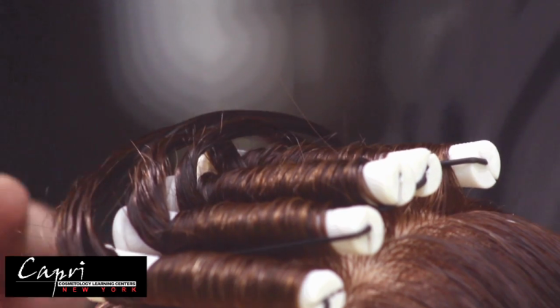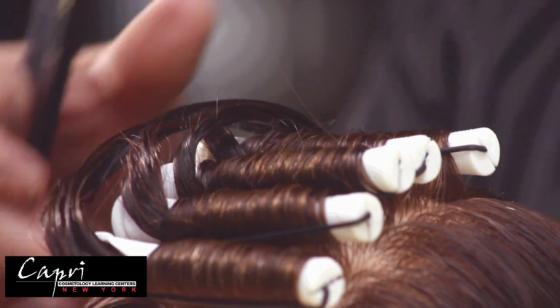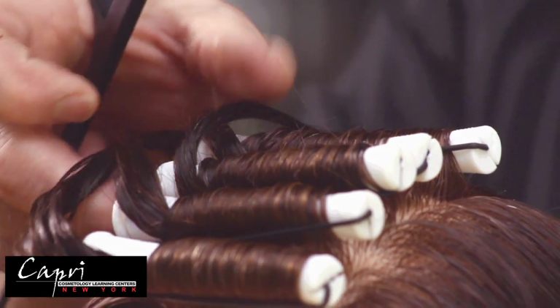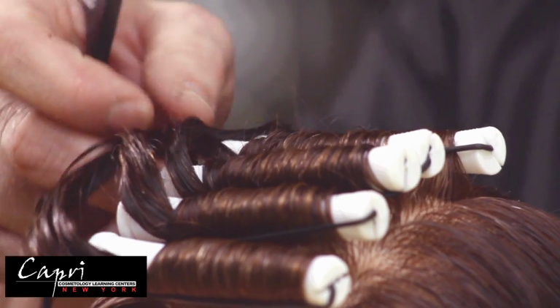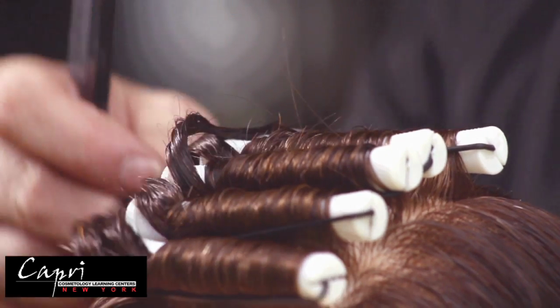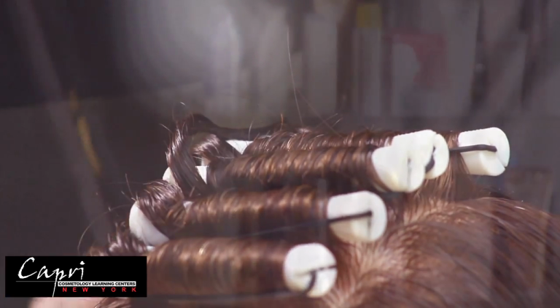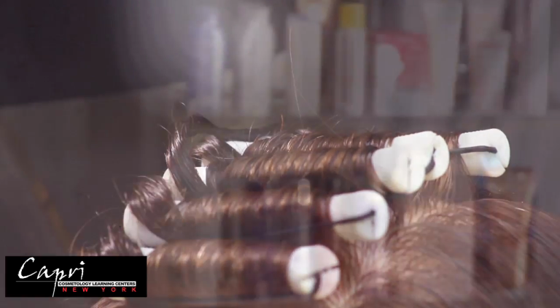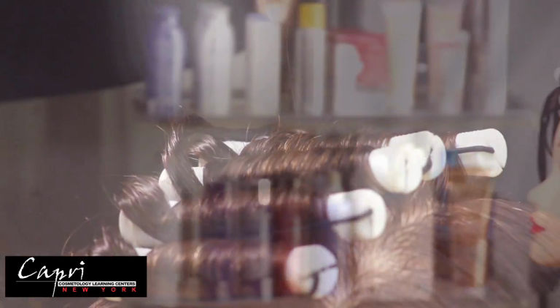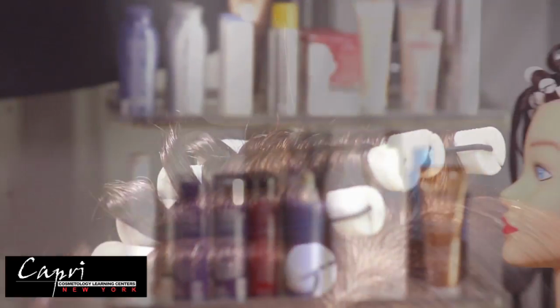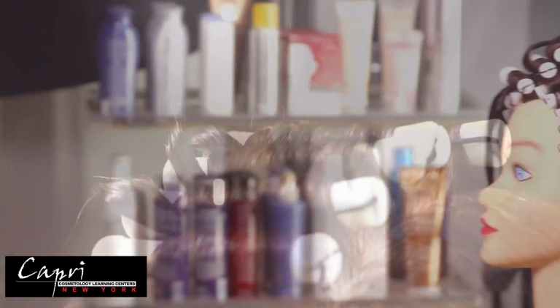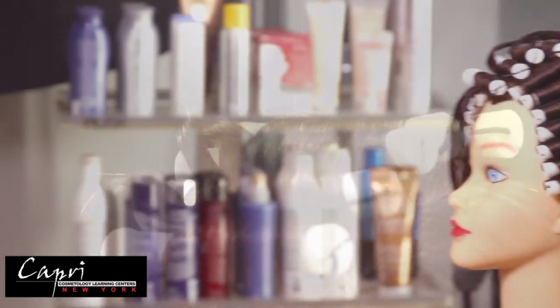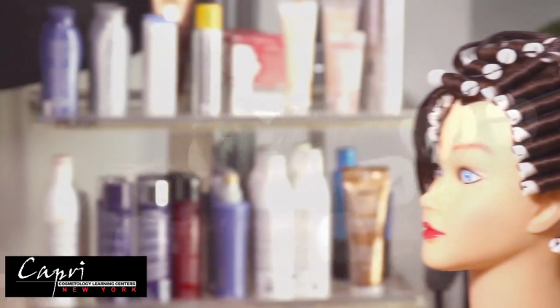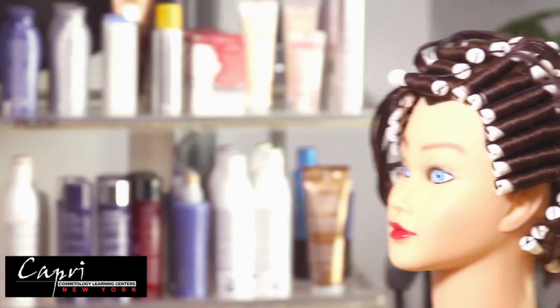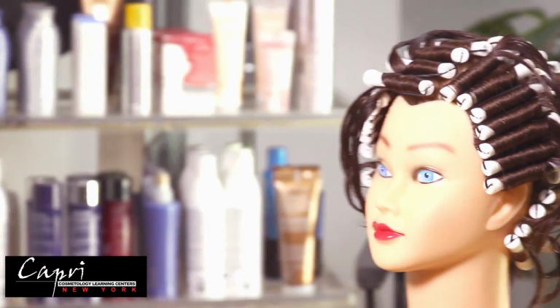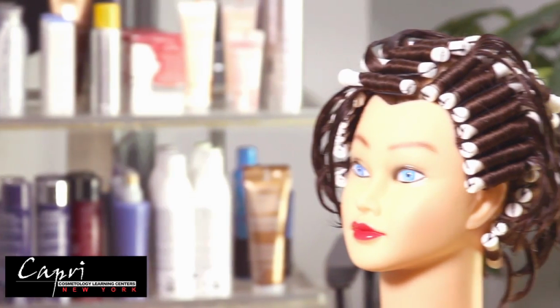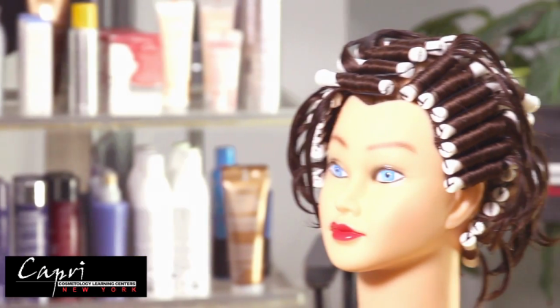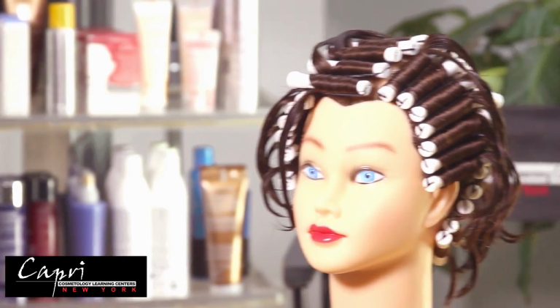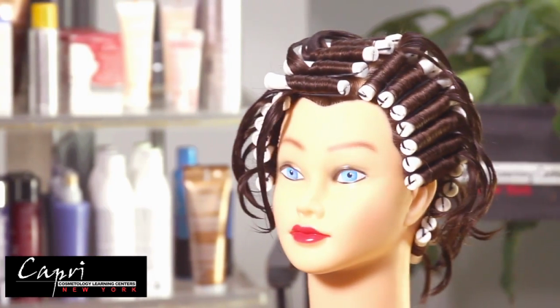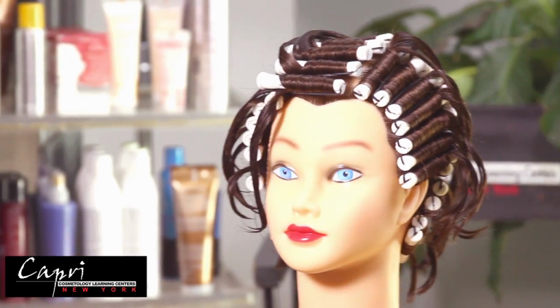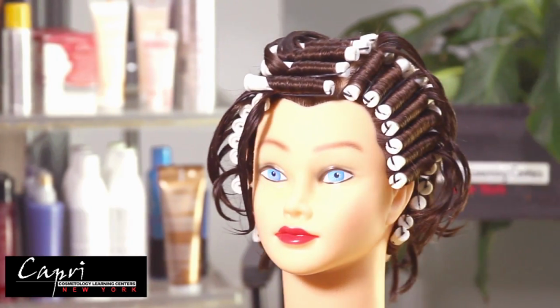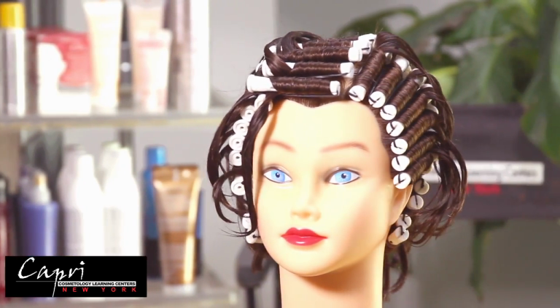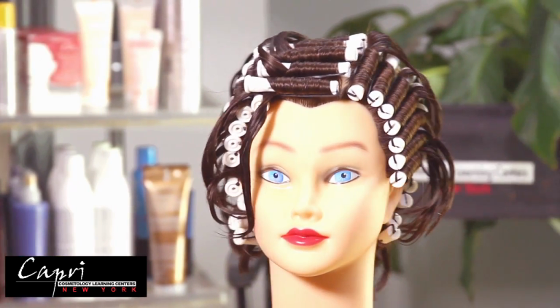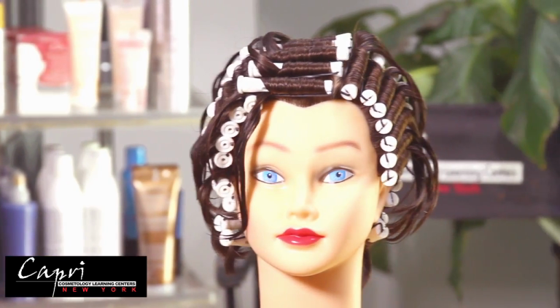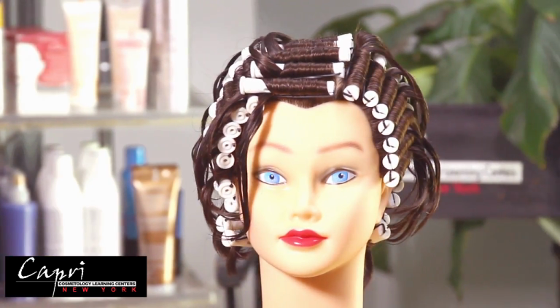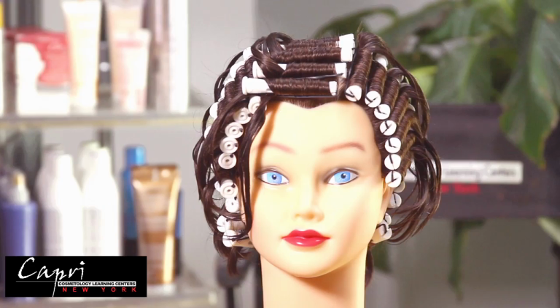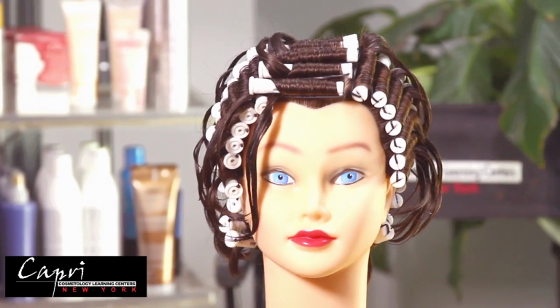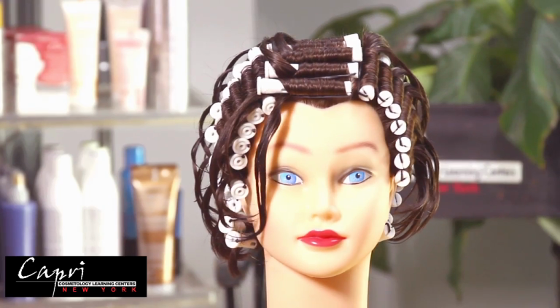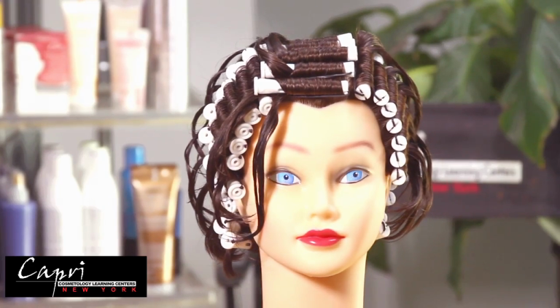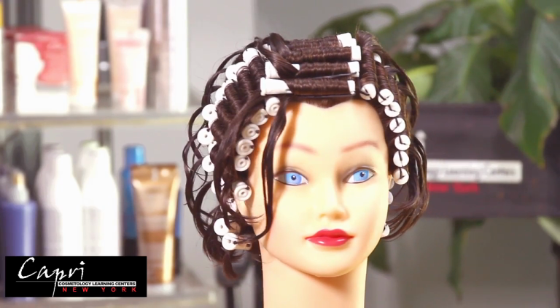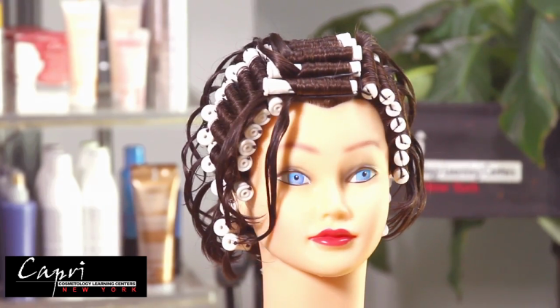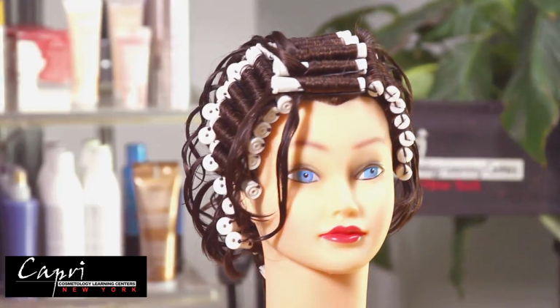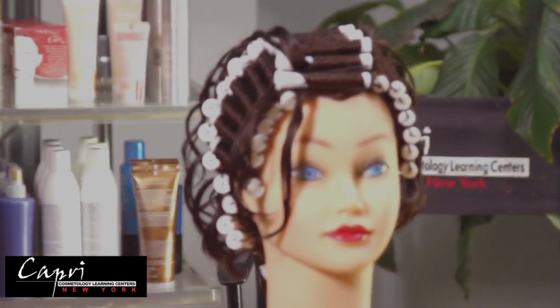That's the root perm wrap. See you next time.